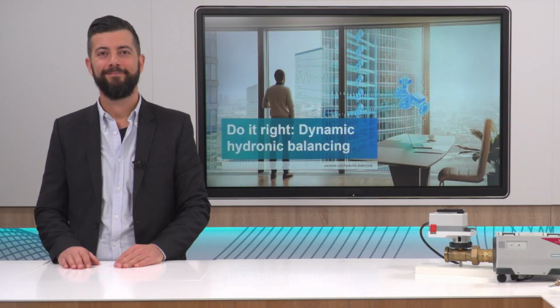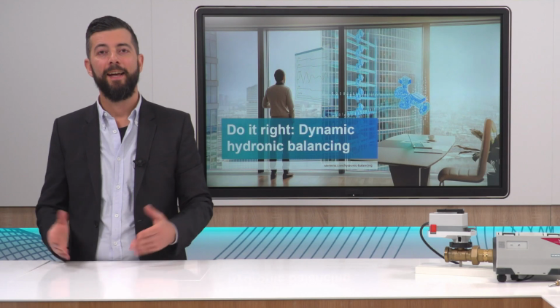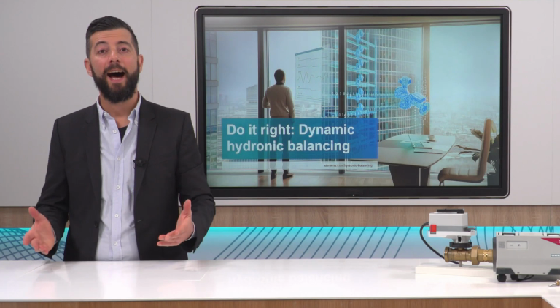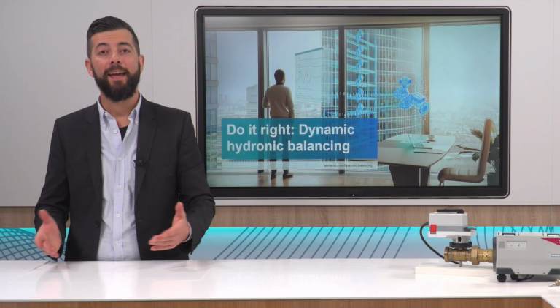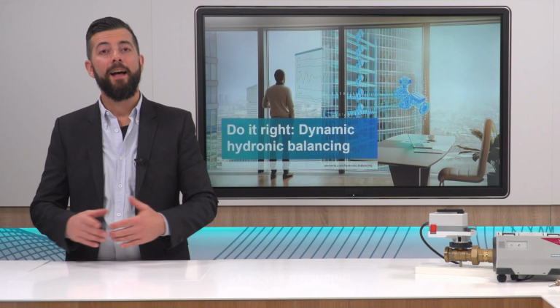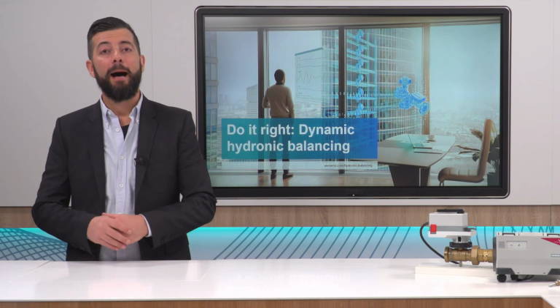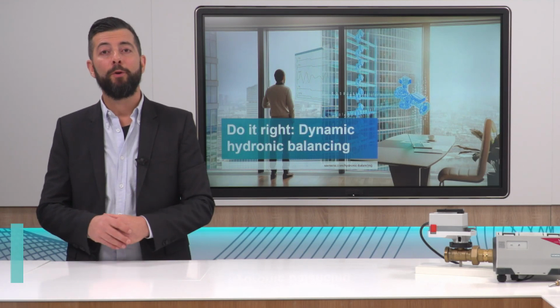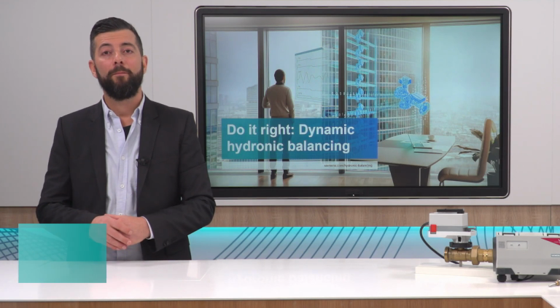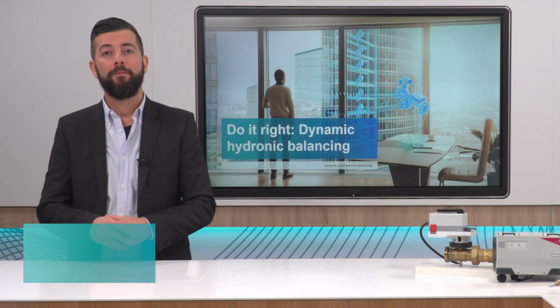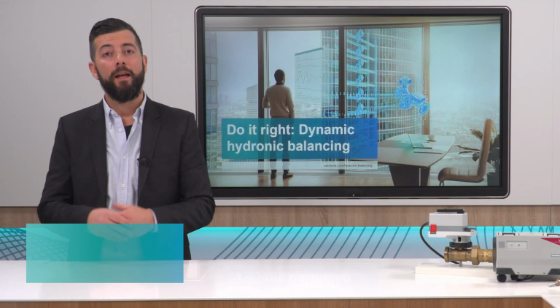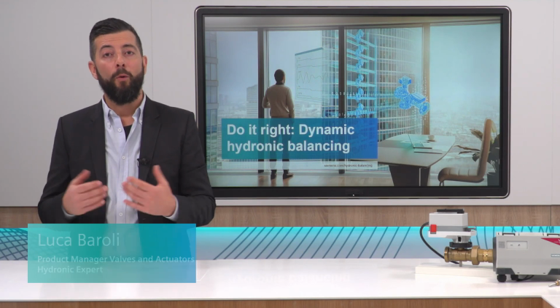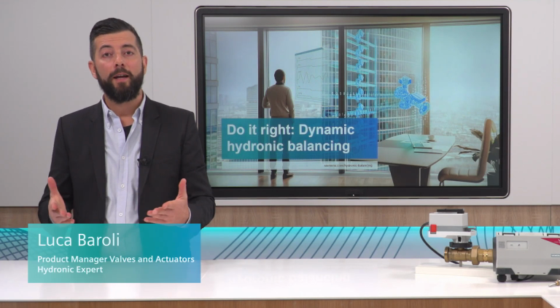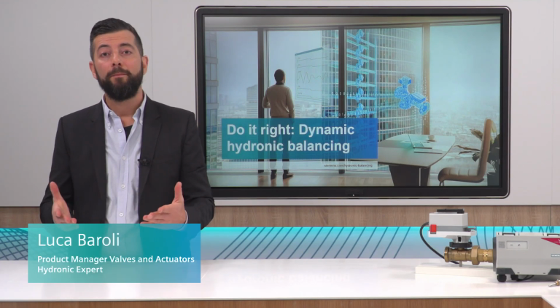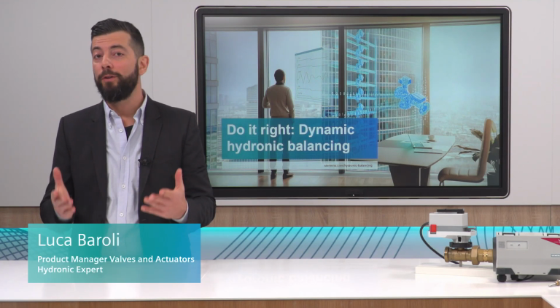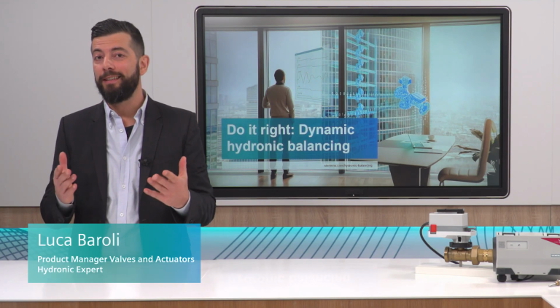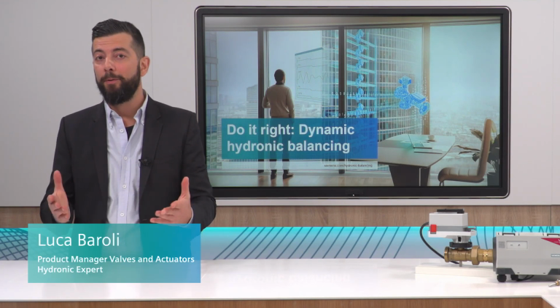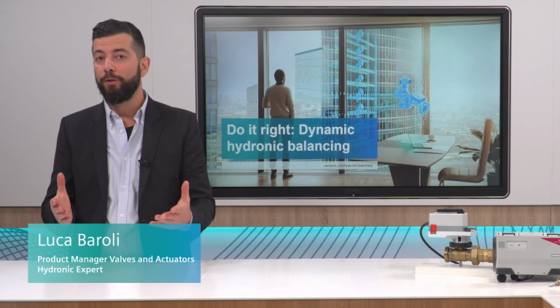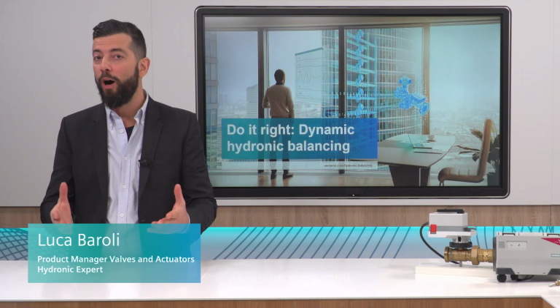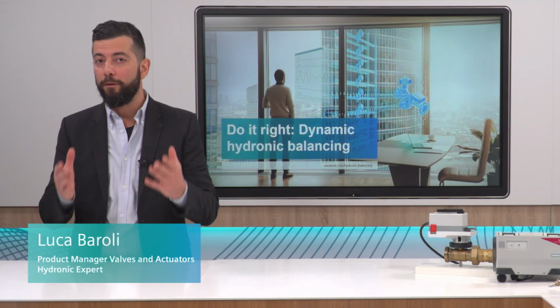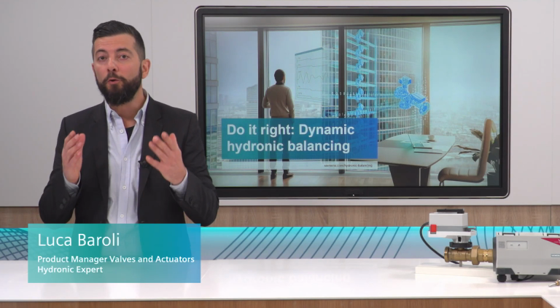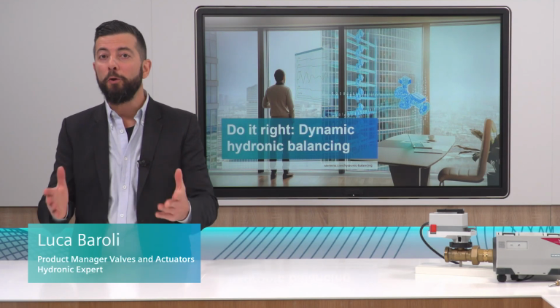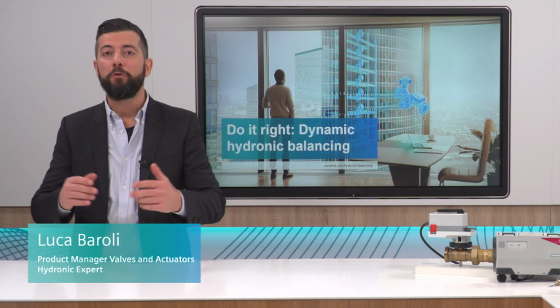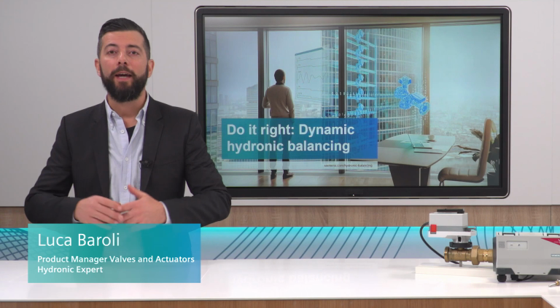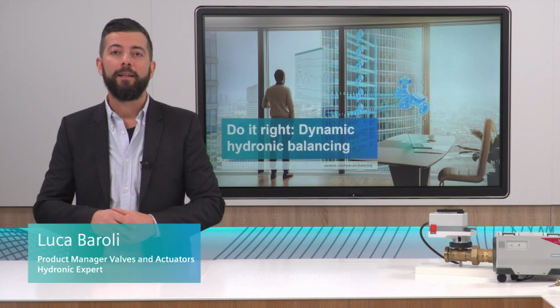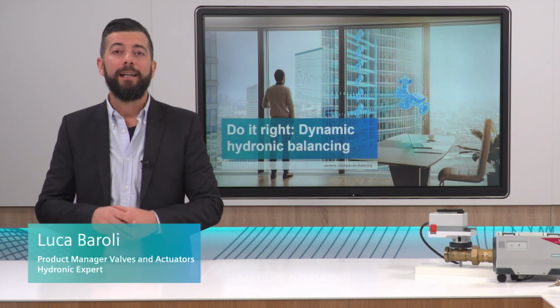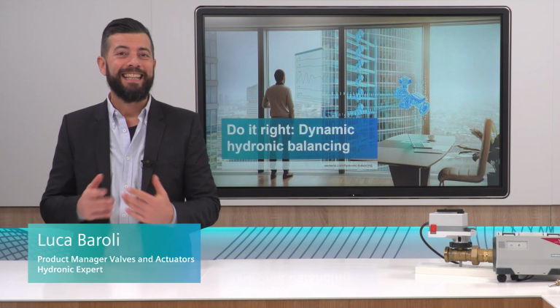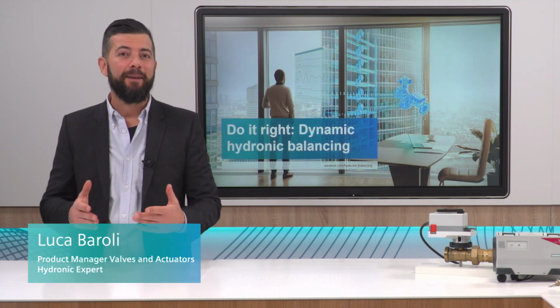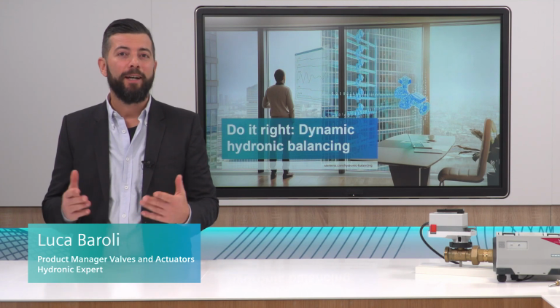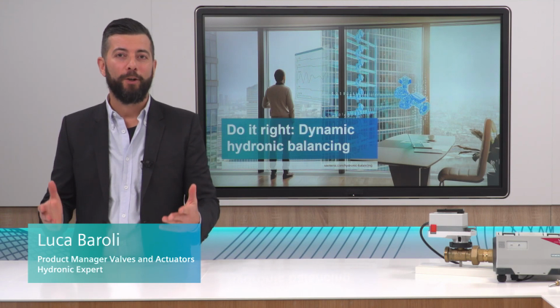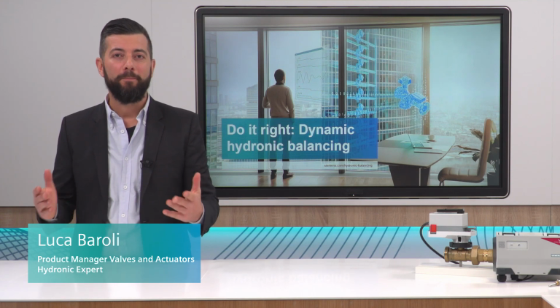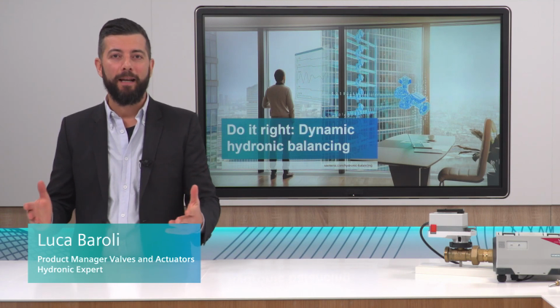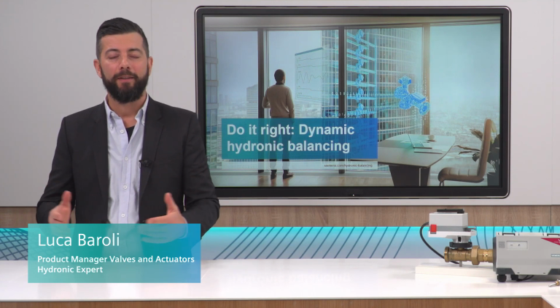Hi, I'm Luca and welcome to this episode of Do It Right, Dynamic Hydronic Balancing.